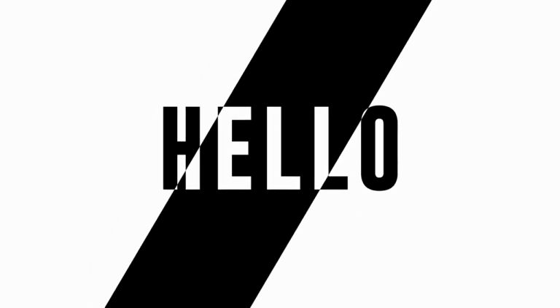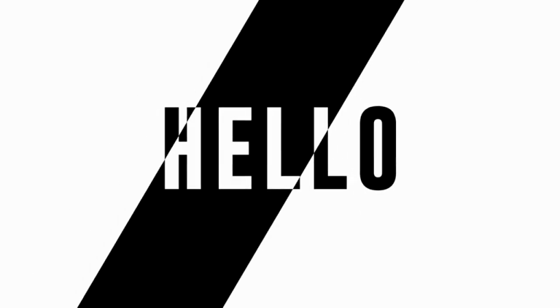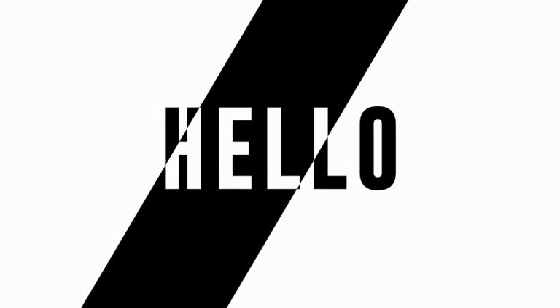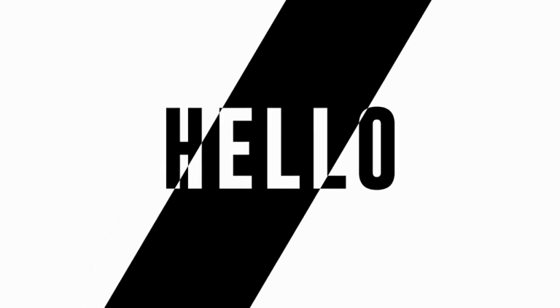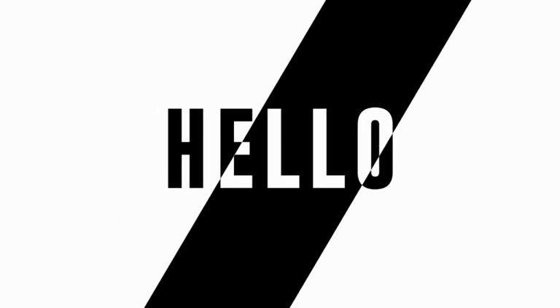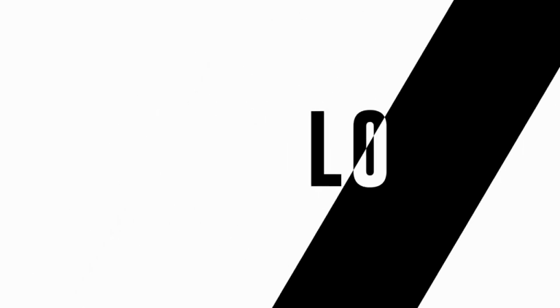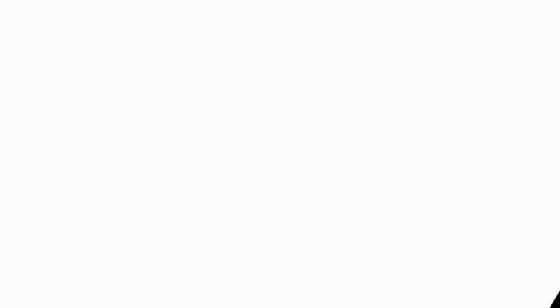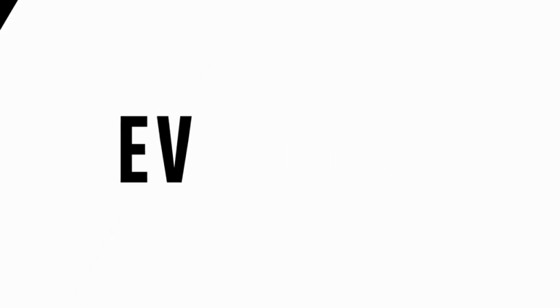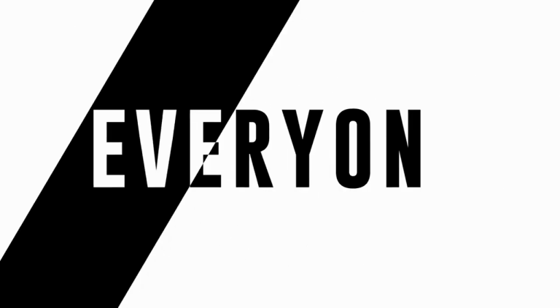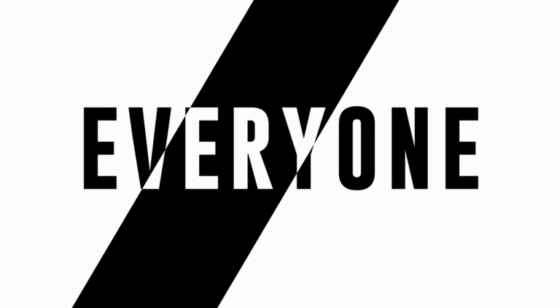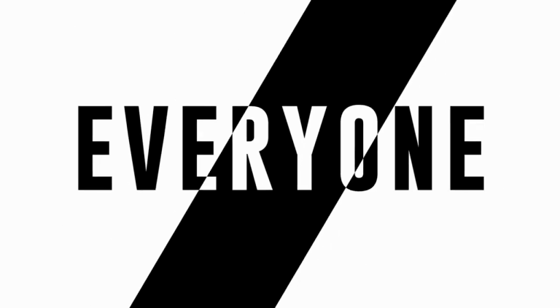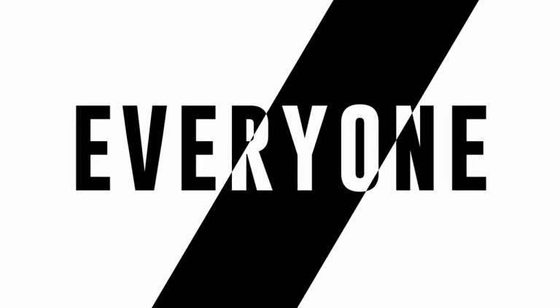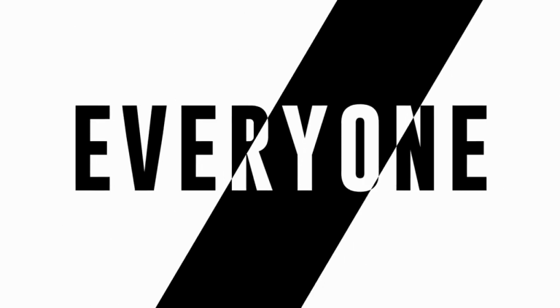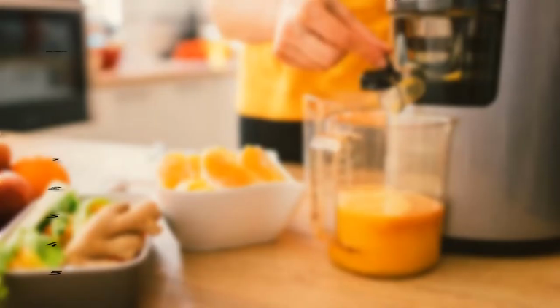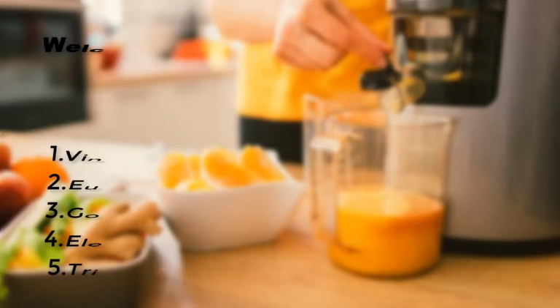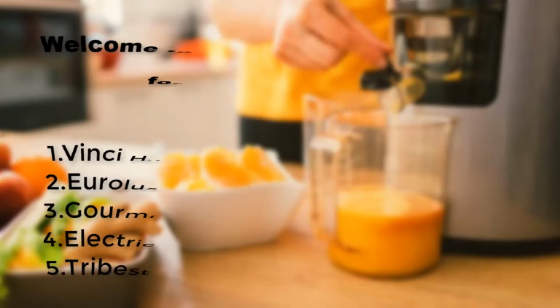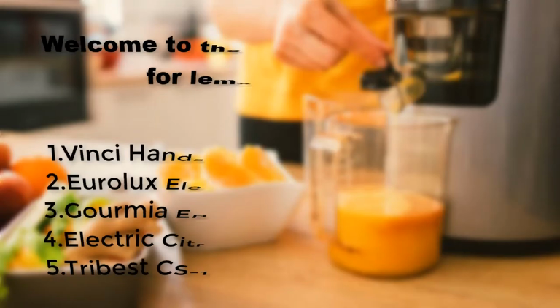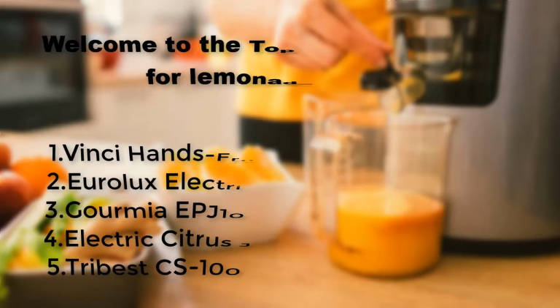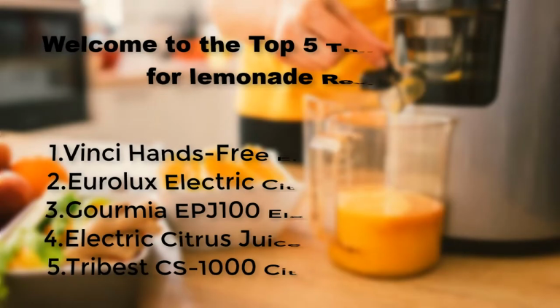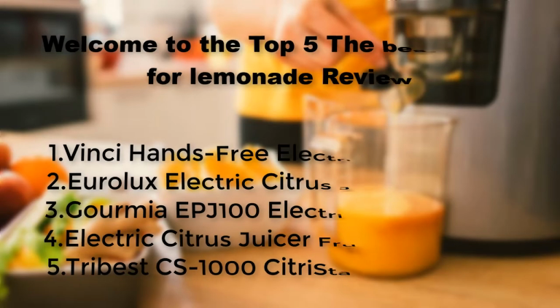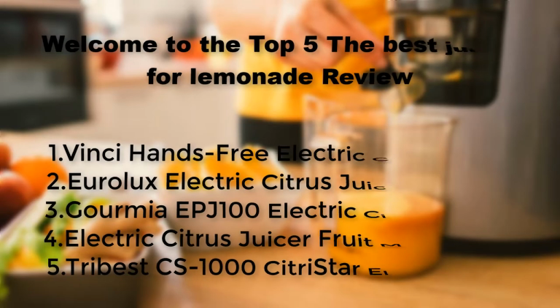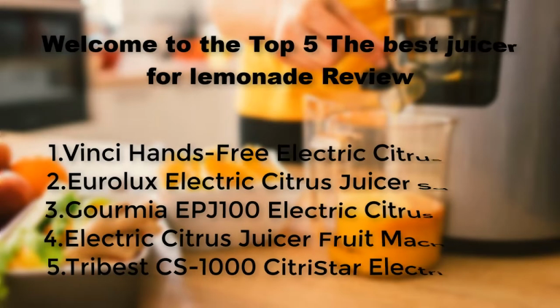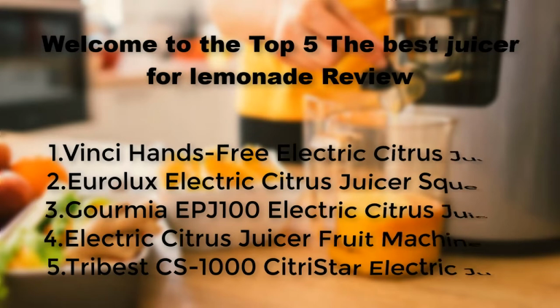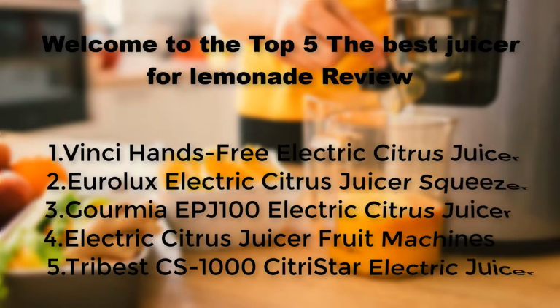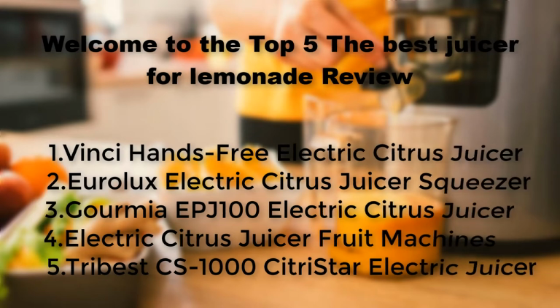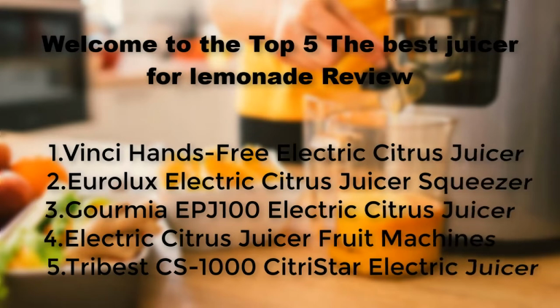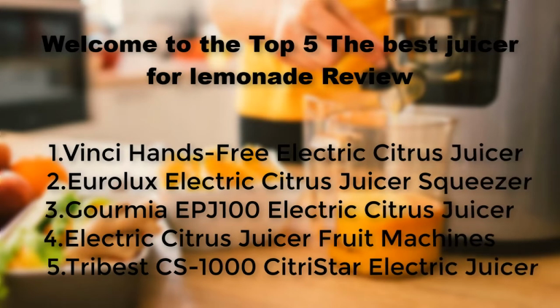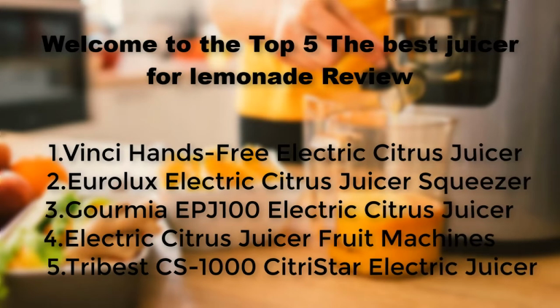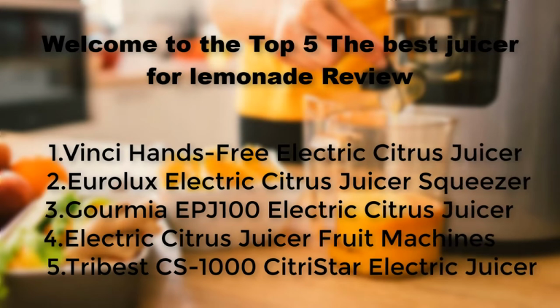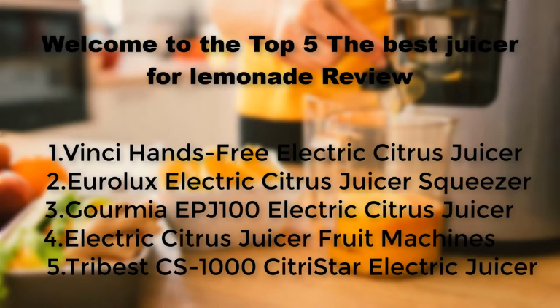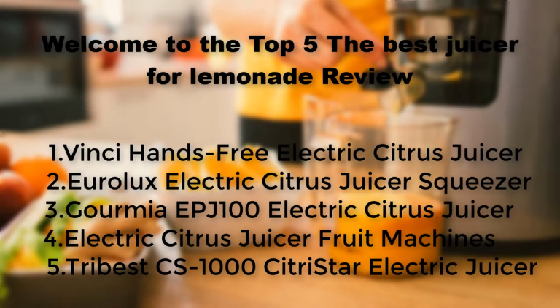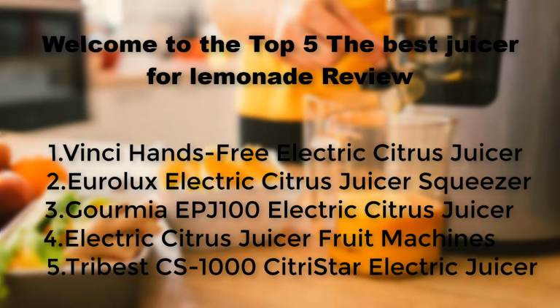Hello everyone! Welcome to the Top 5 Best Juicer for Lemonade Review.